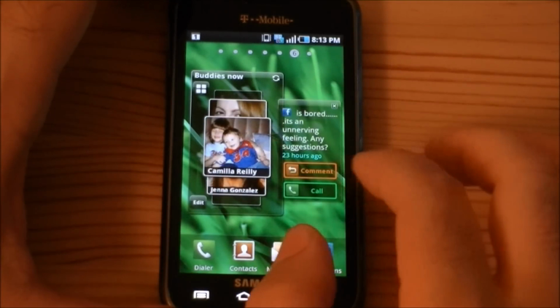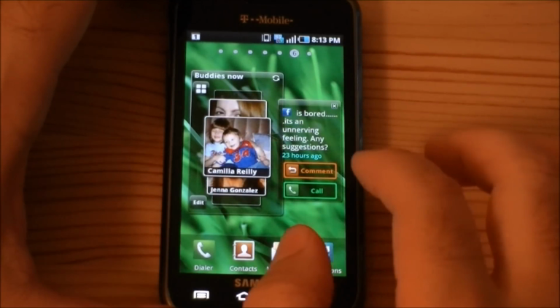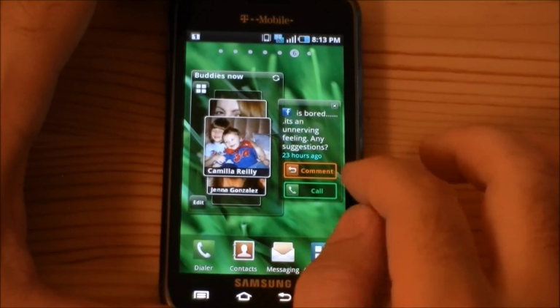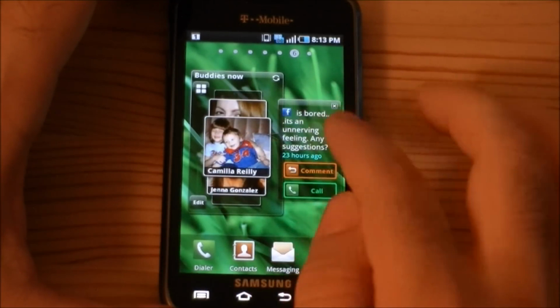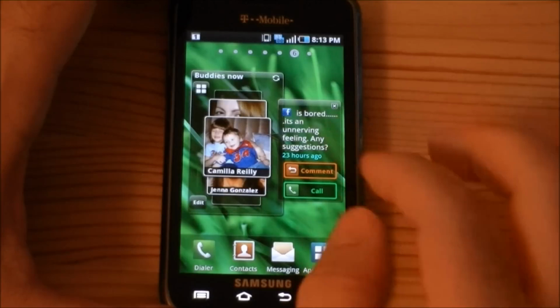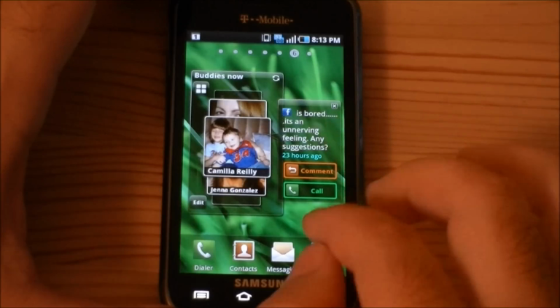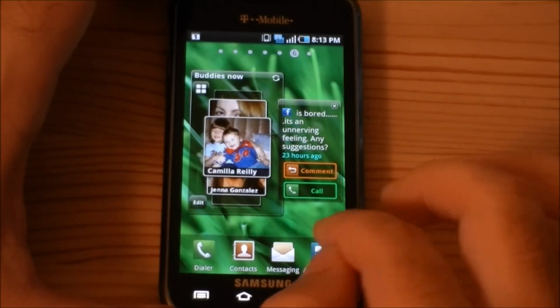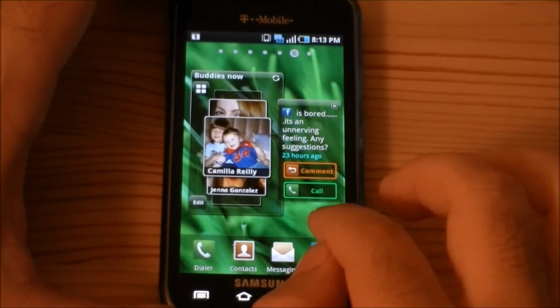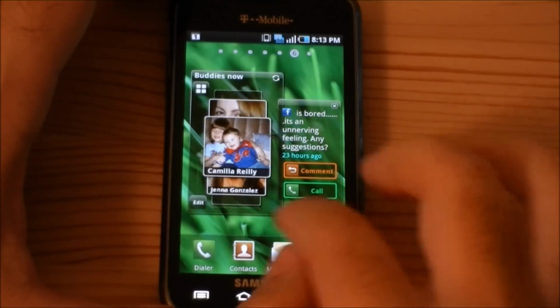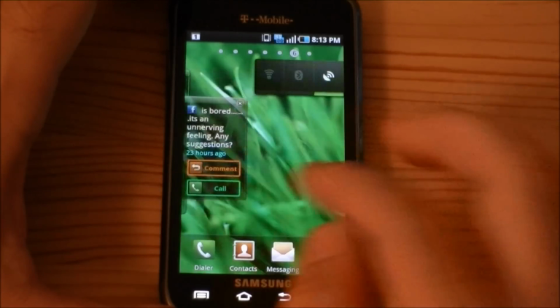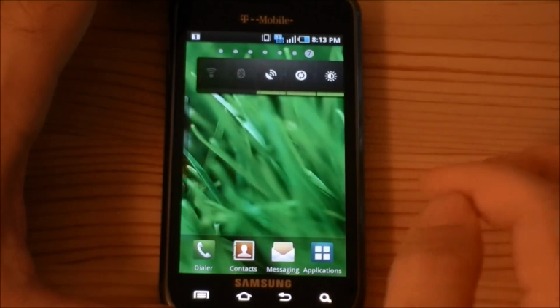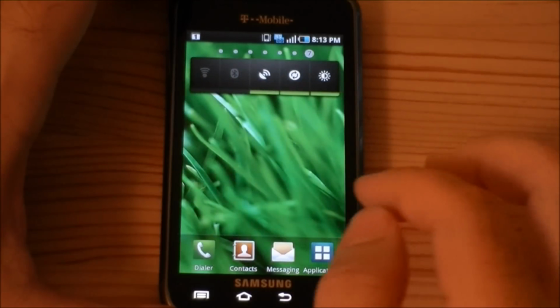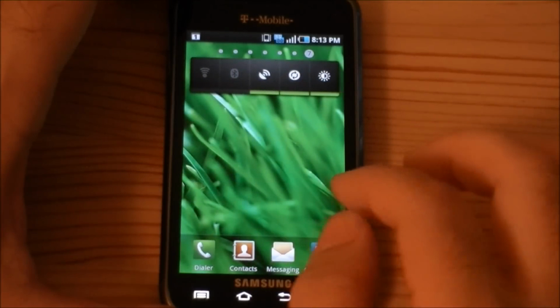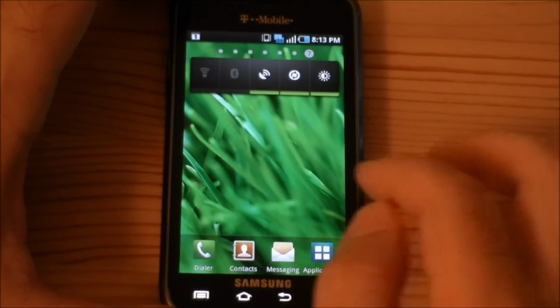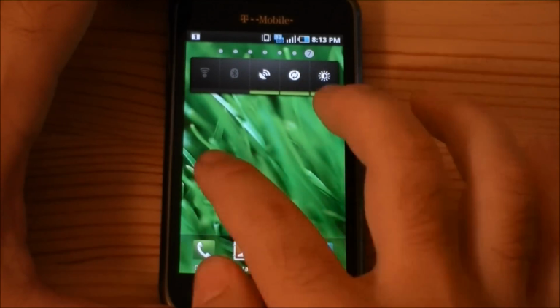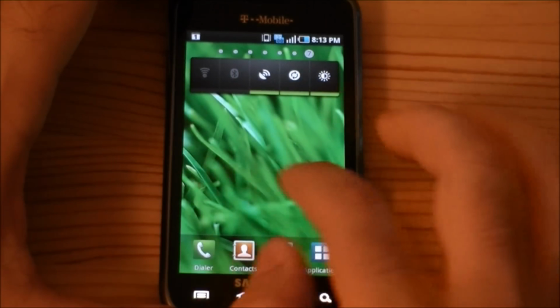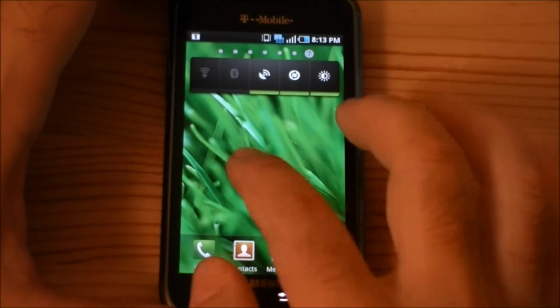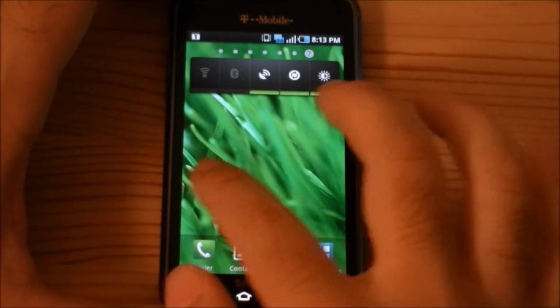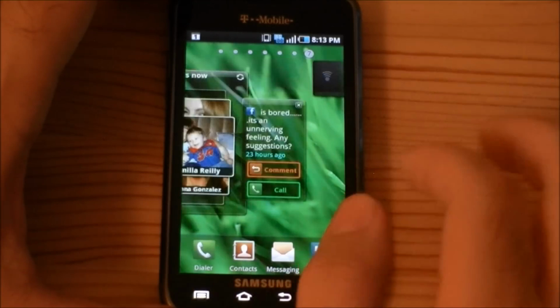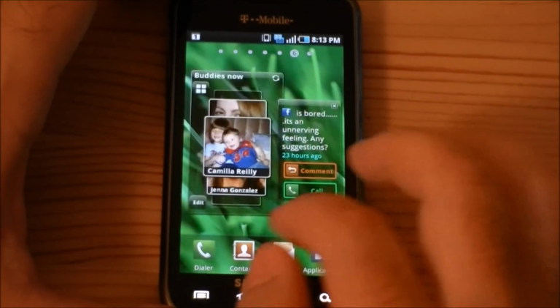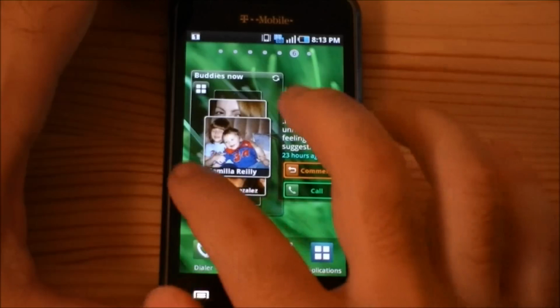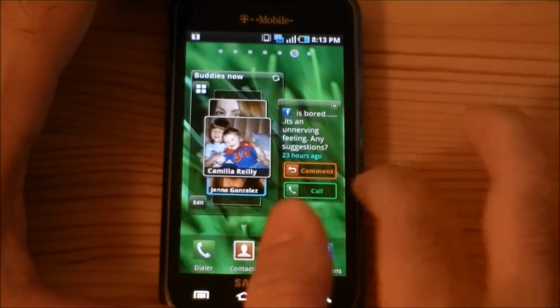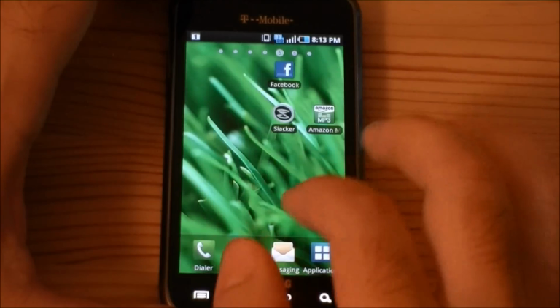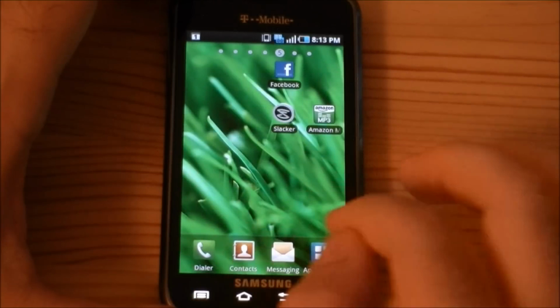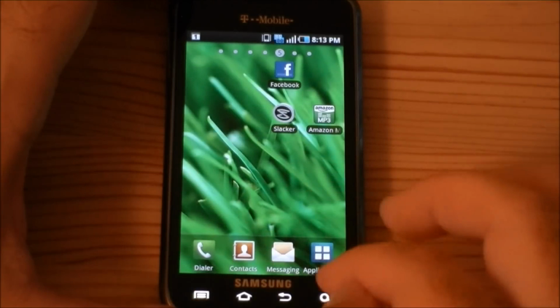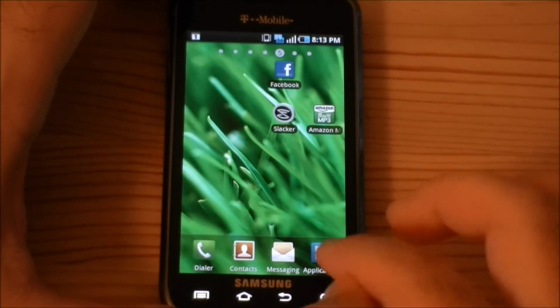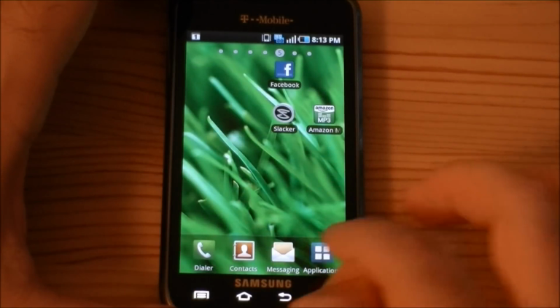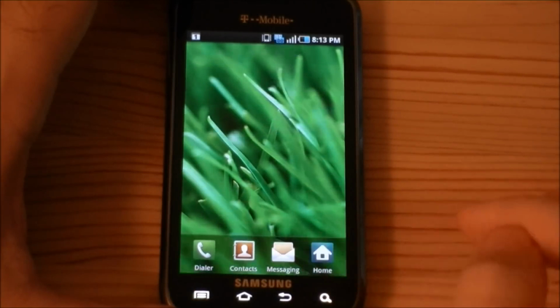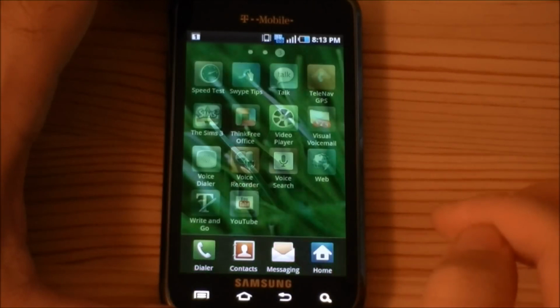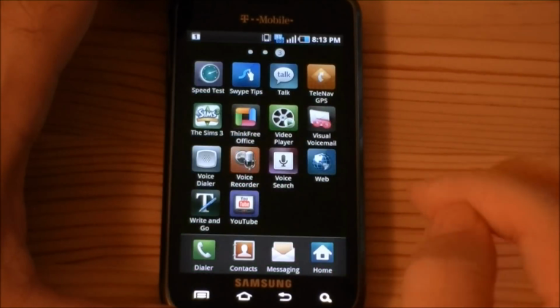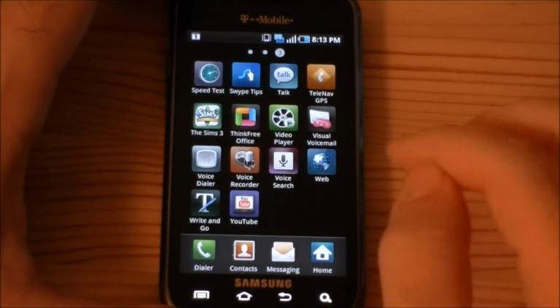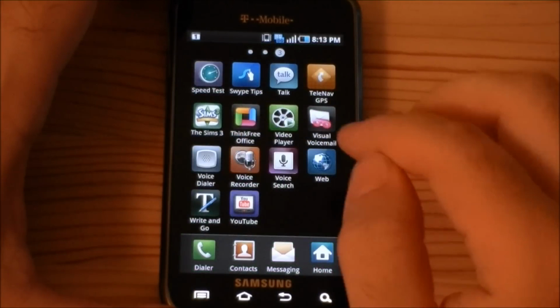This is the Buddies widget — it shows Facebook updates and status.